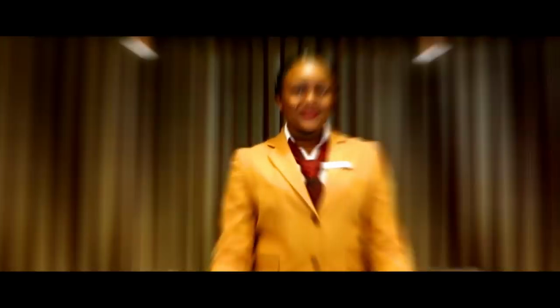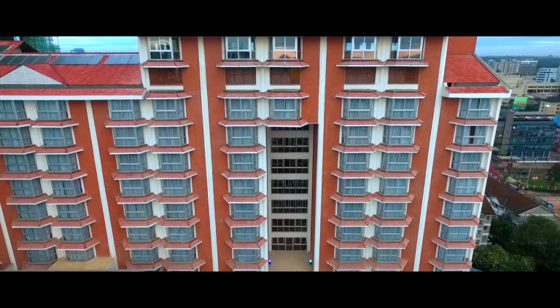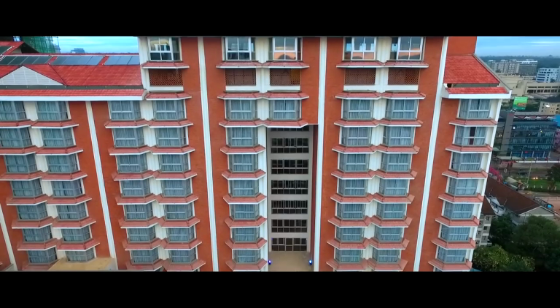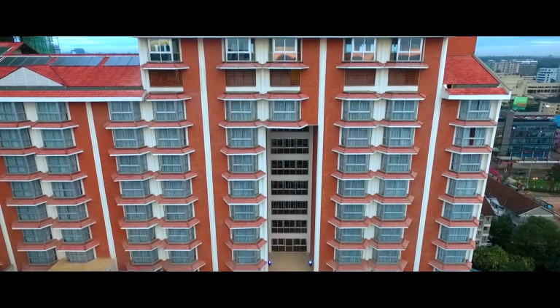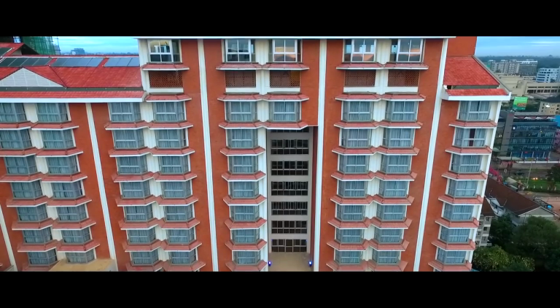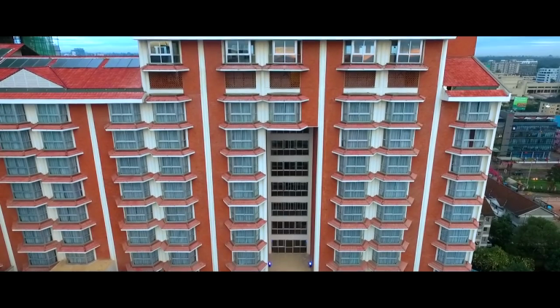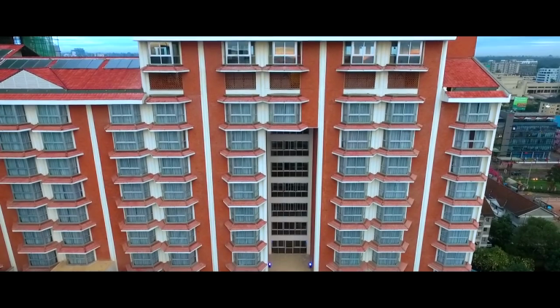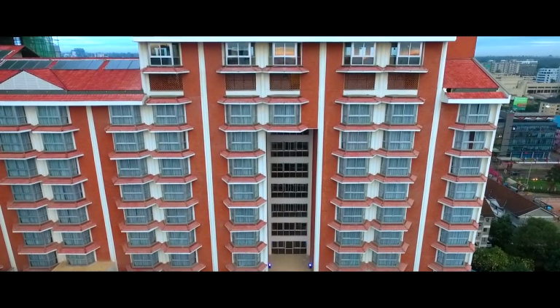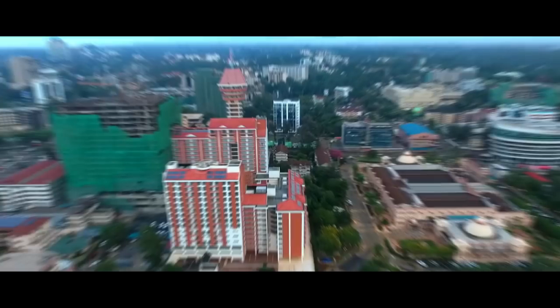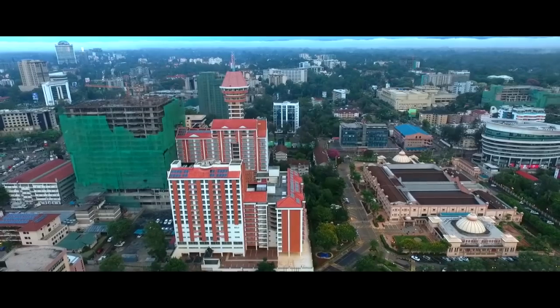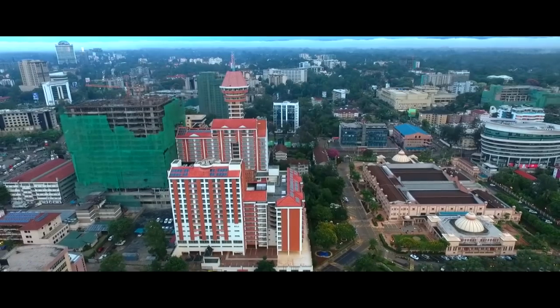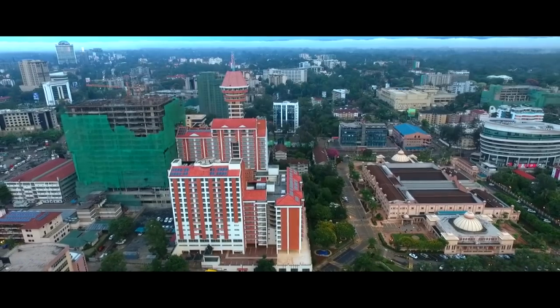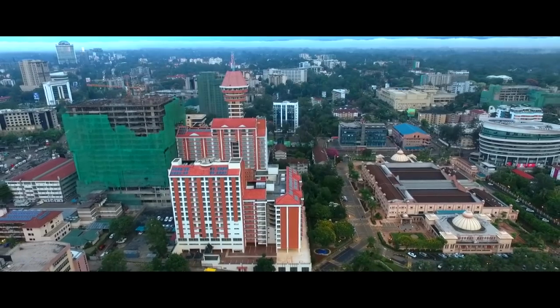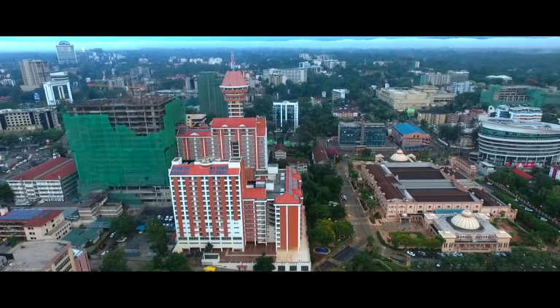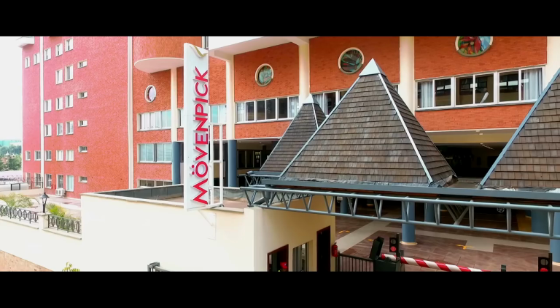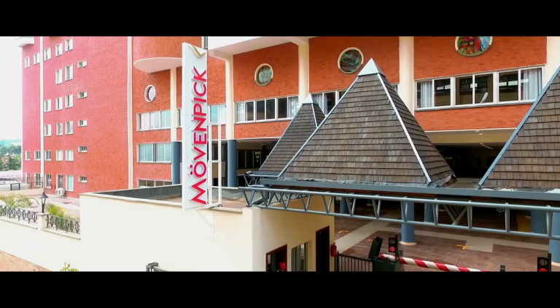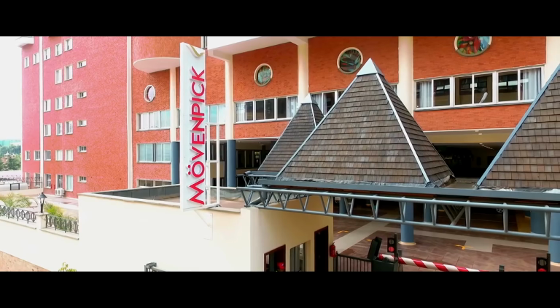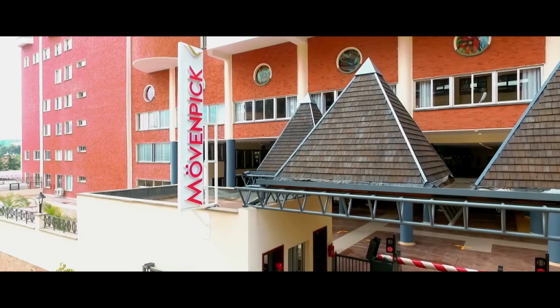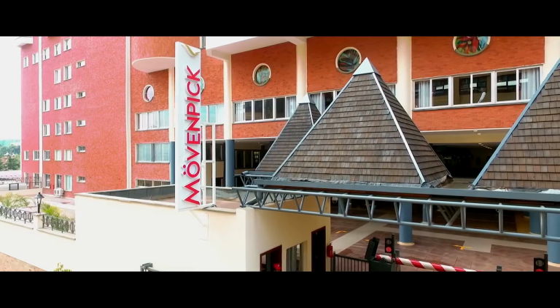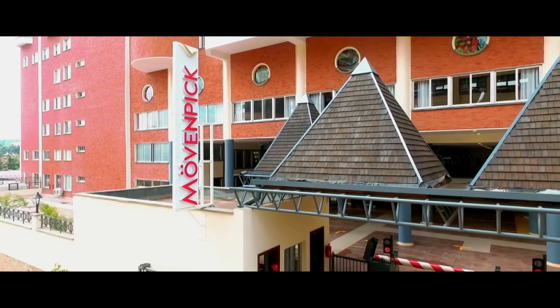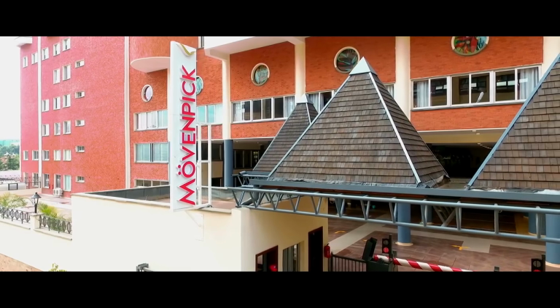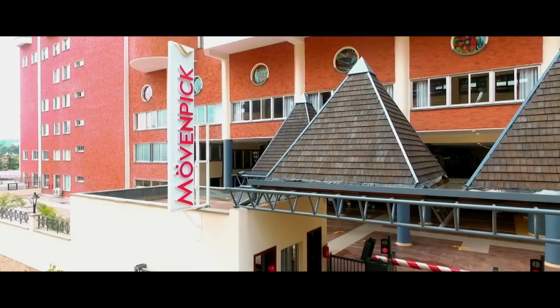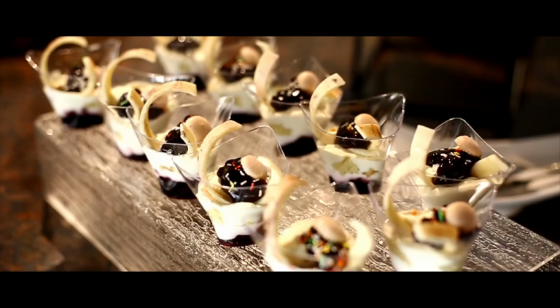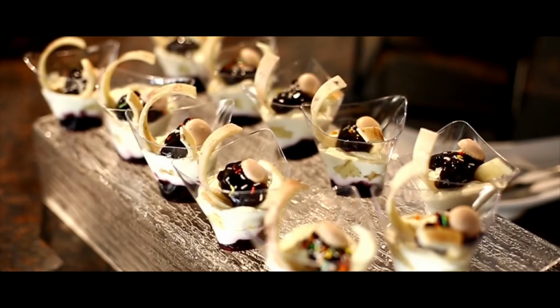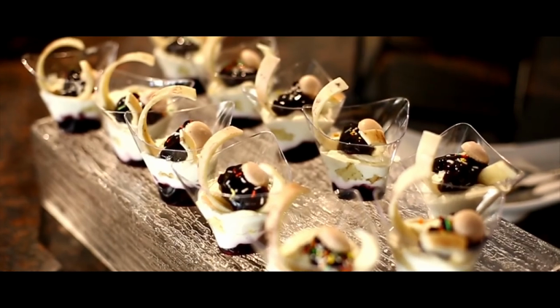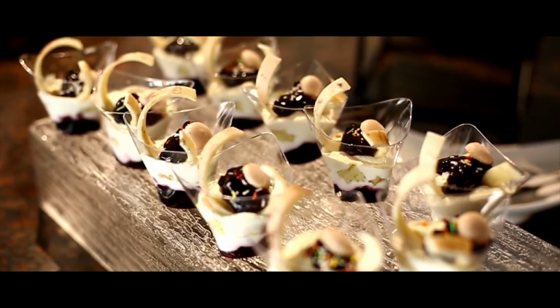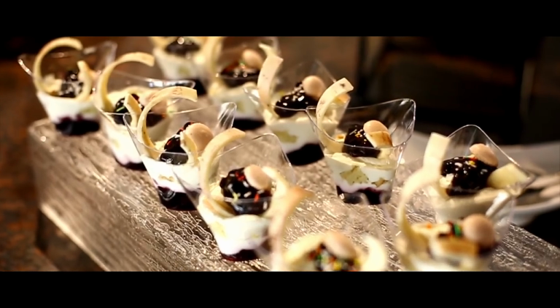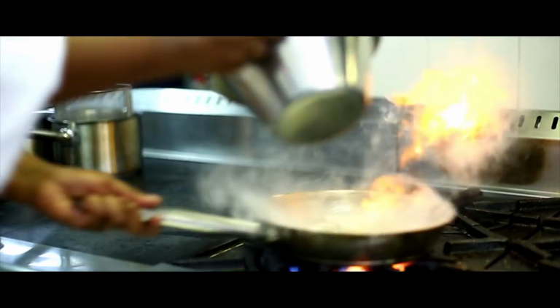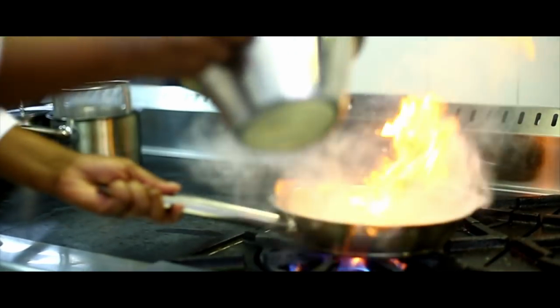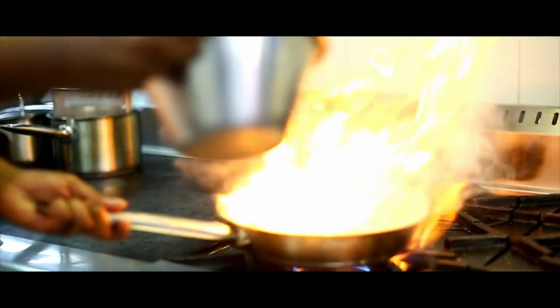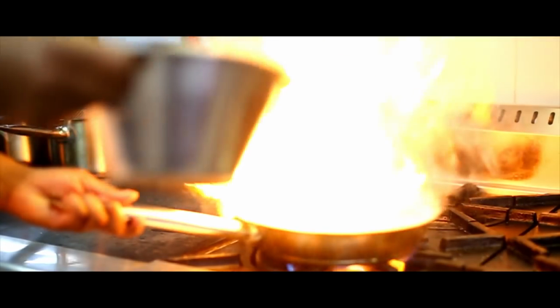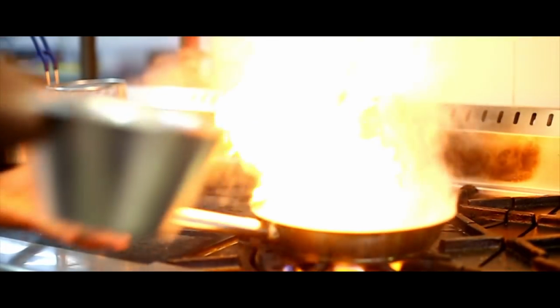Located in the heart of Nairobi's busy Westlands neighborhood, Movenpick Nairobi is the newest hotel and residences to open its doors.